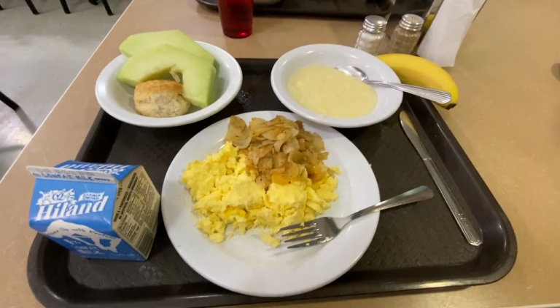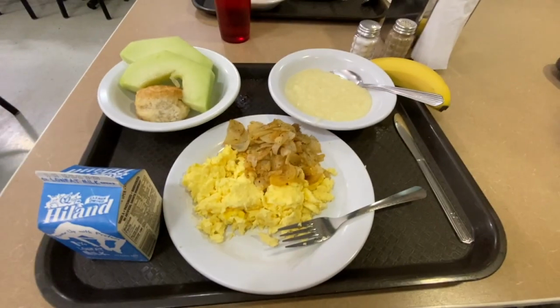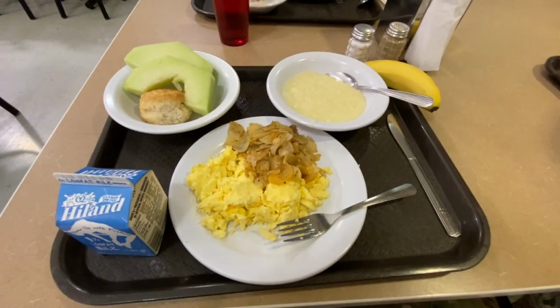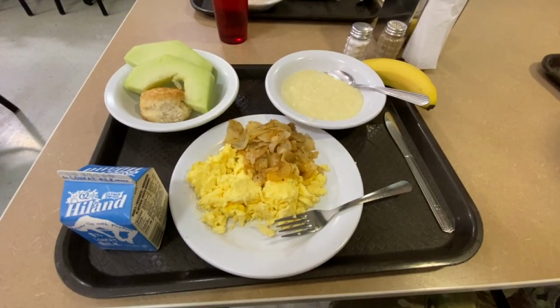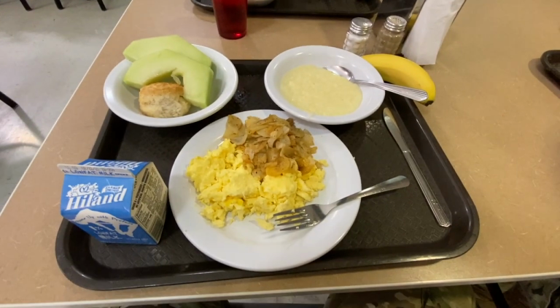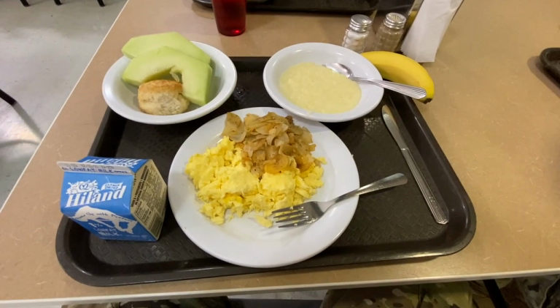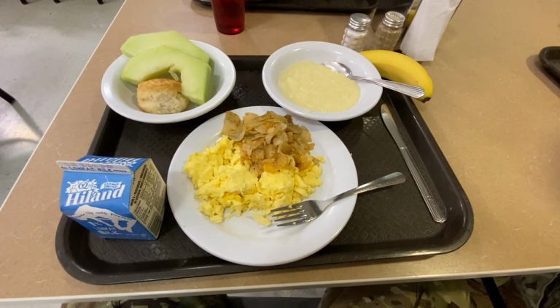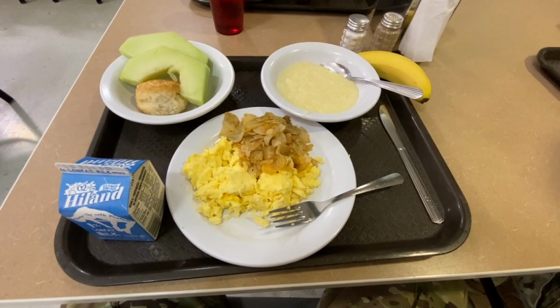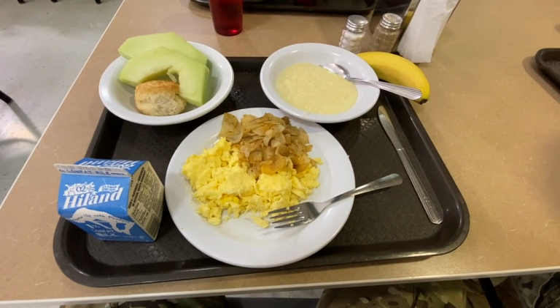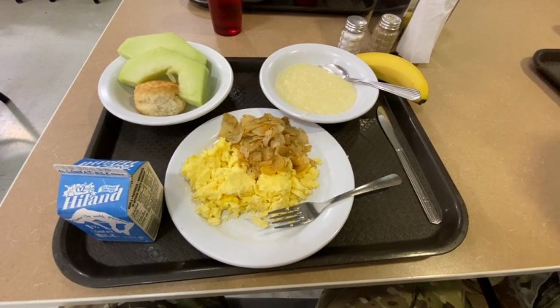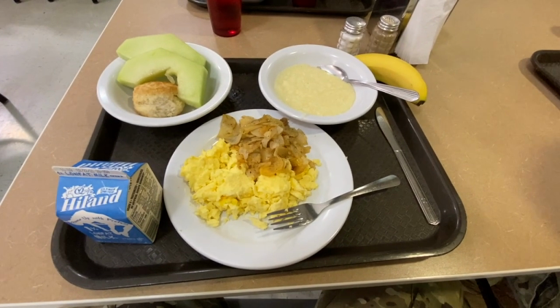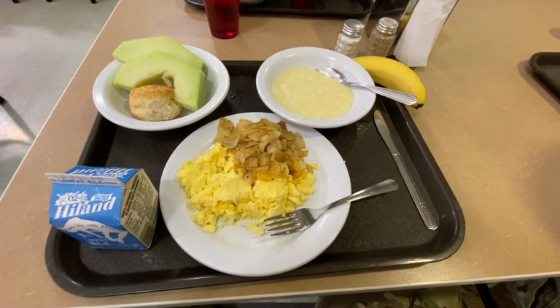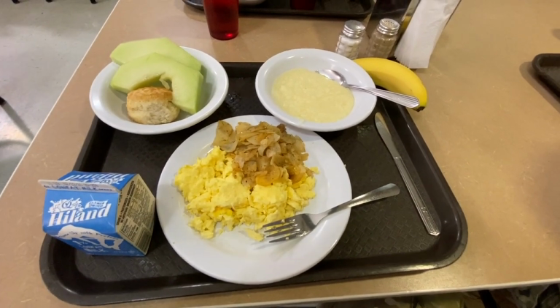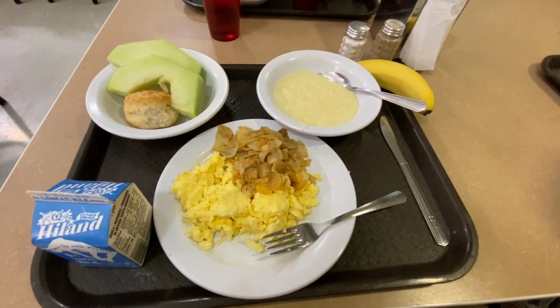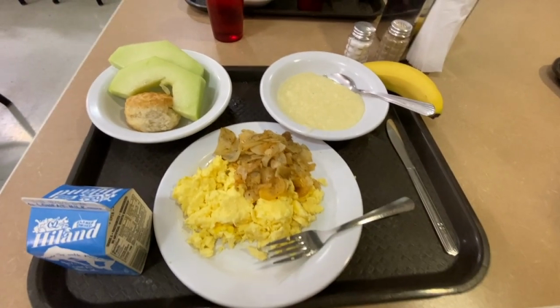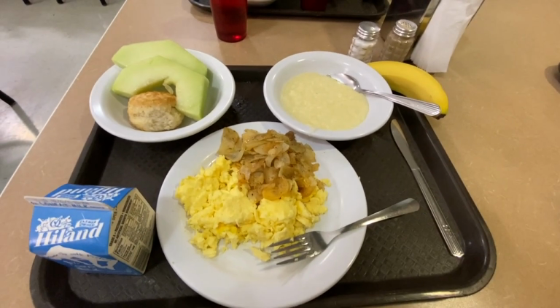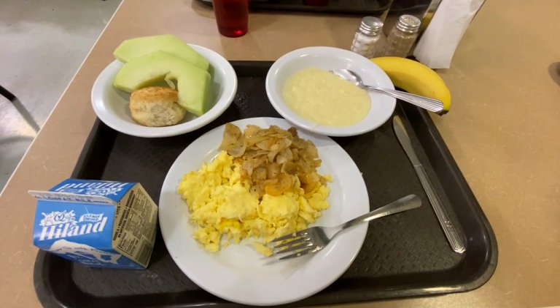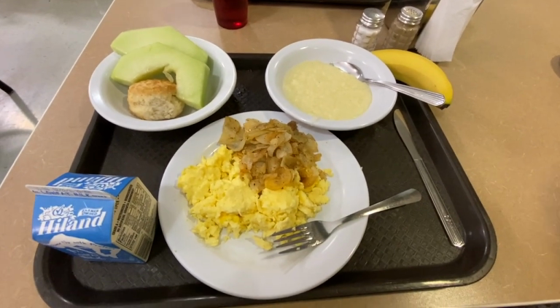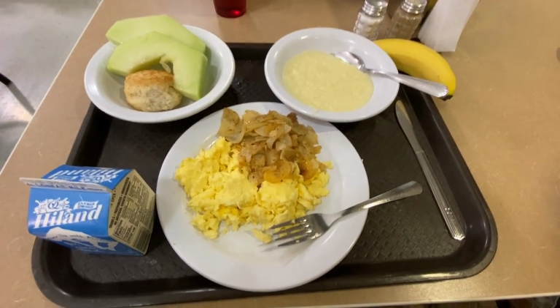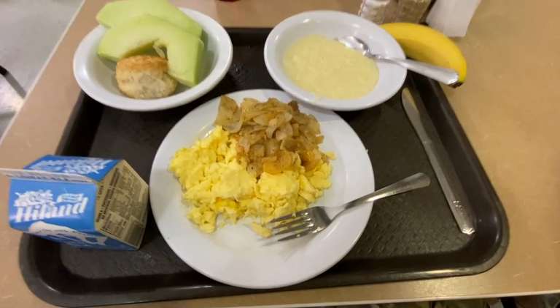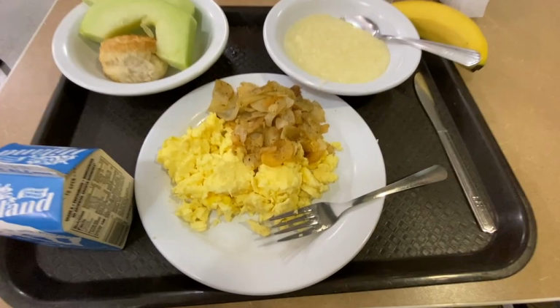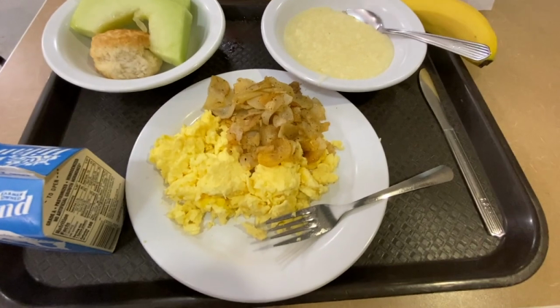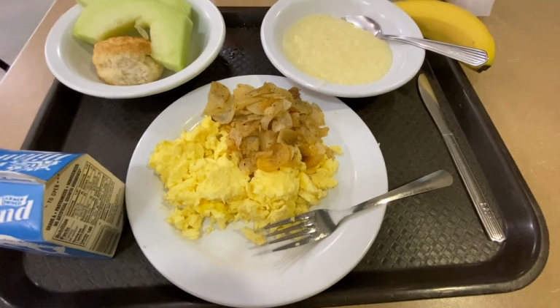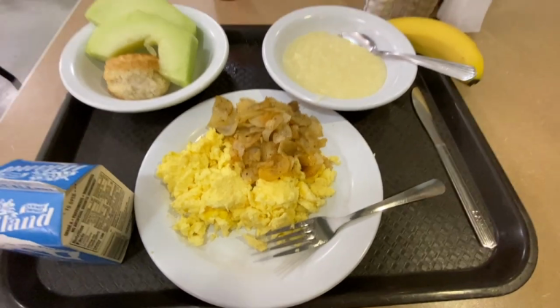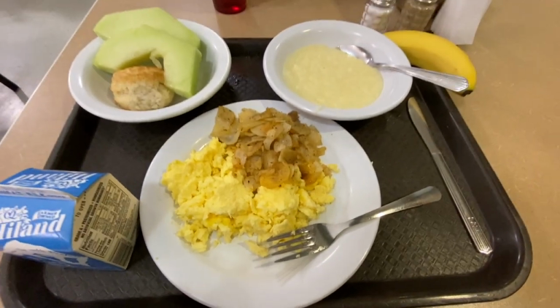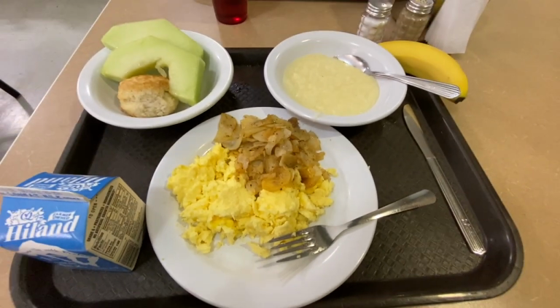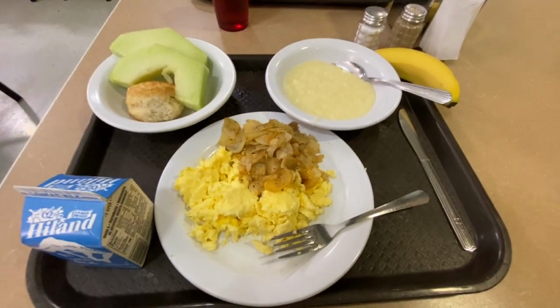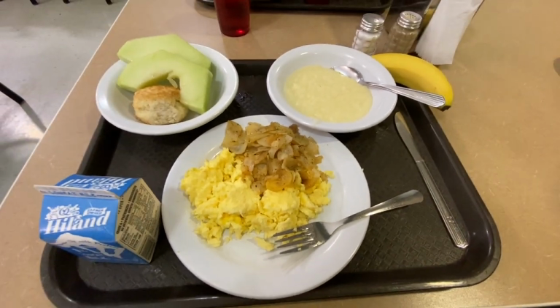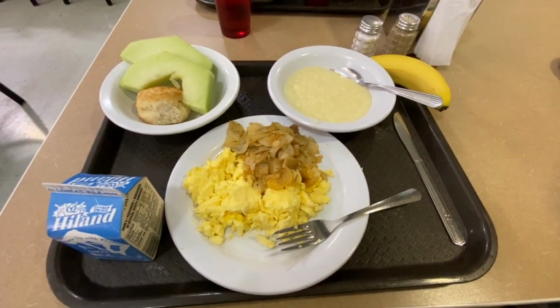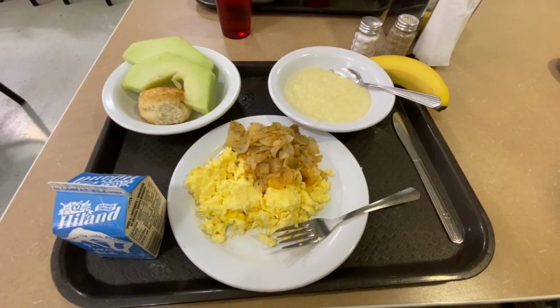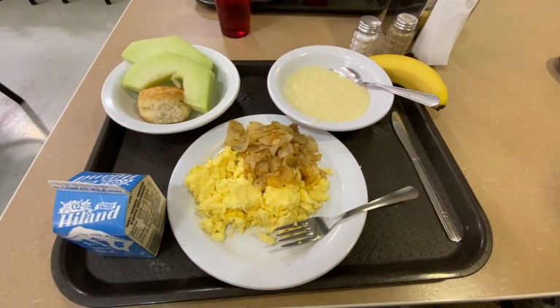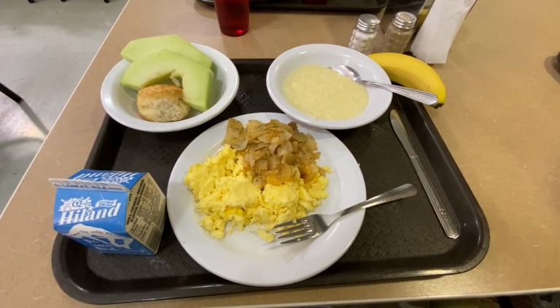Alright, so this is the spread this morning — pretty unhealthy, but that's okay.